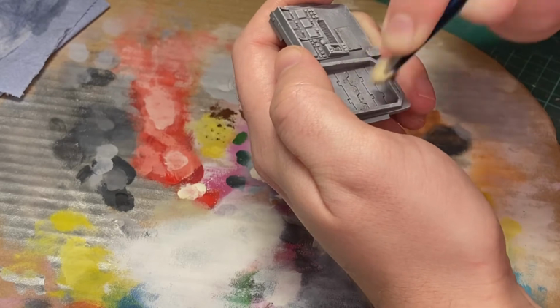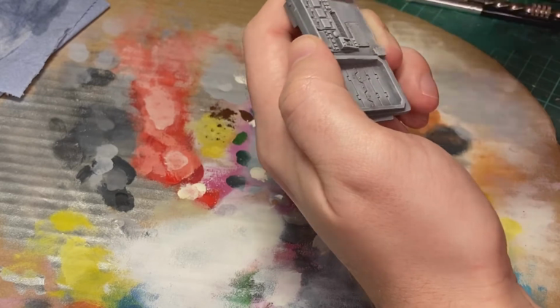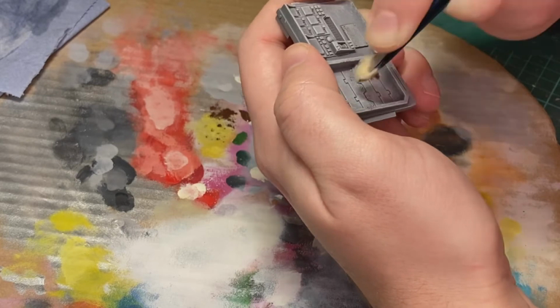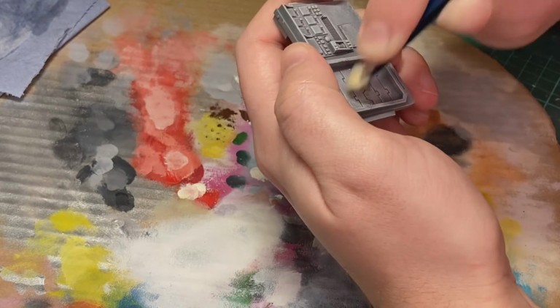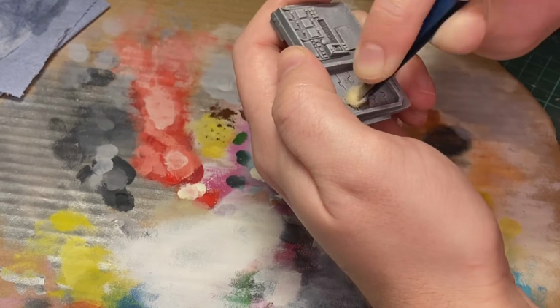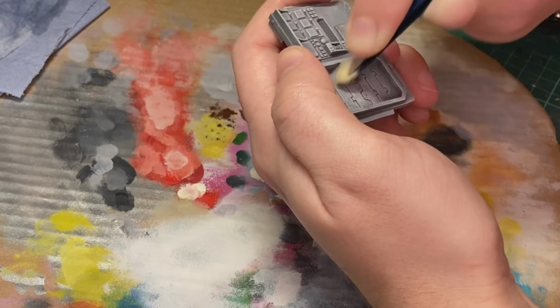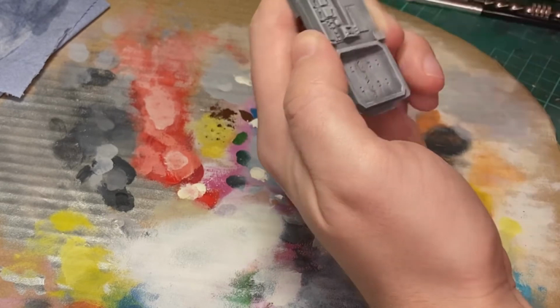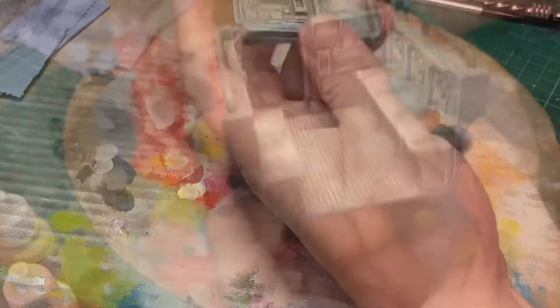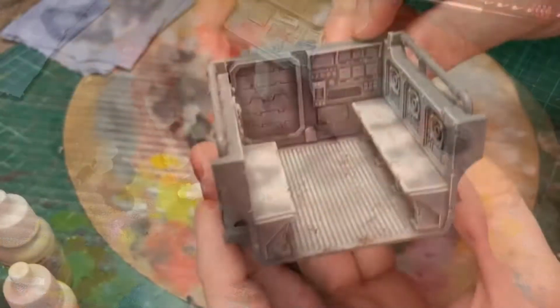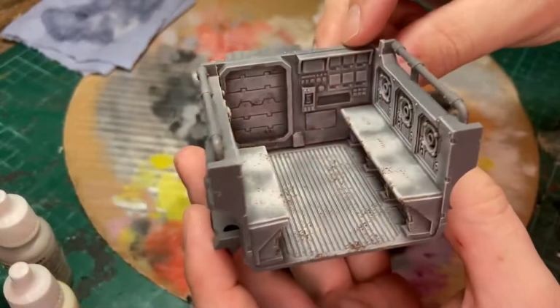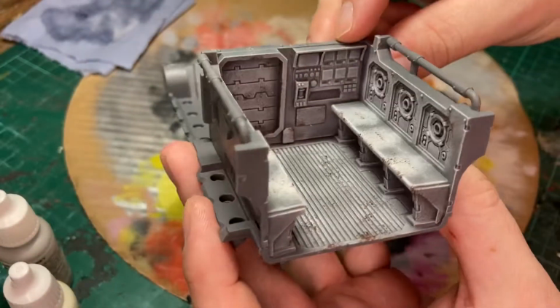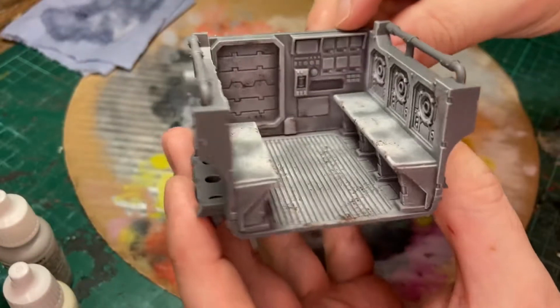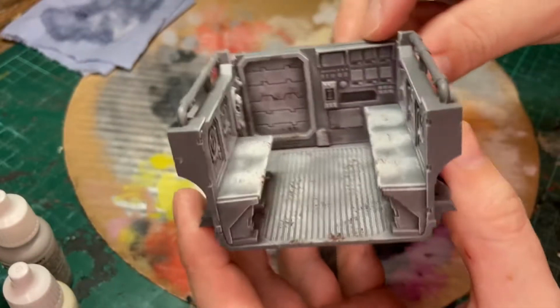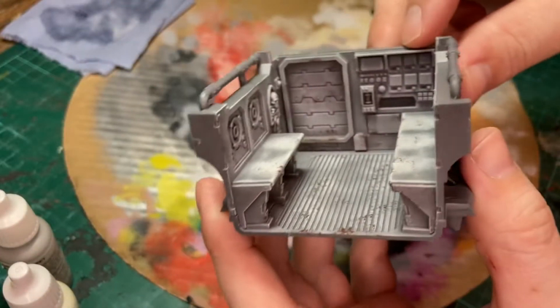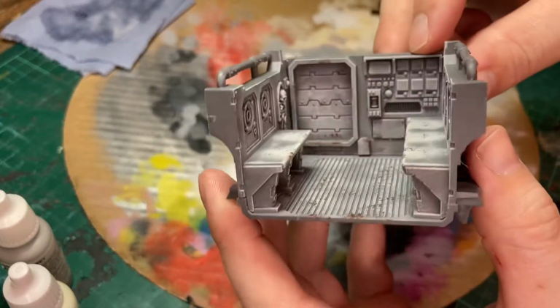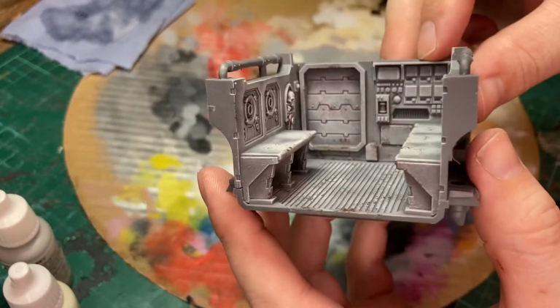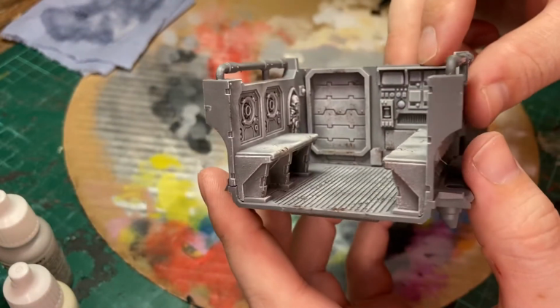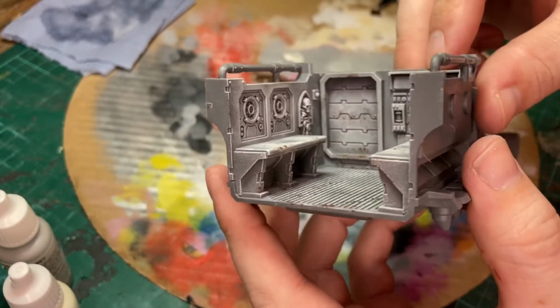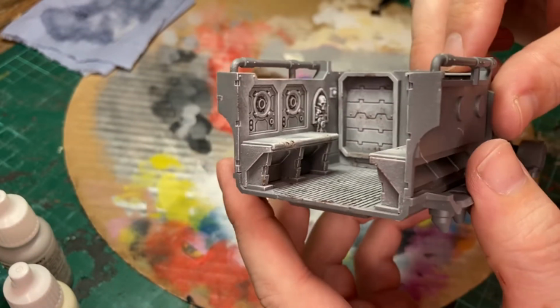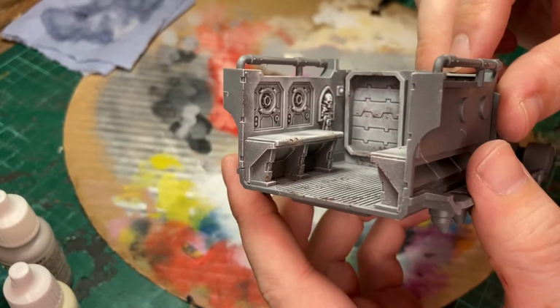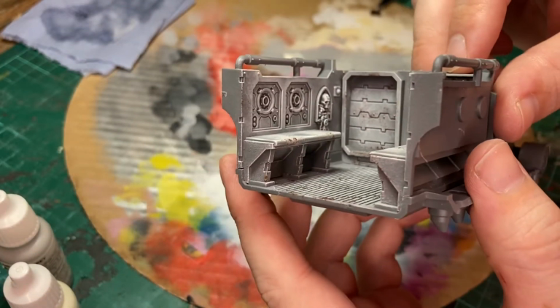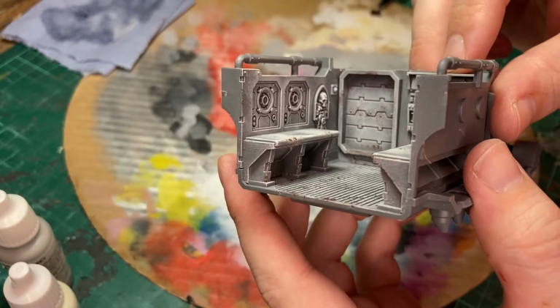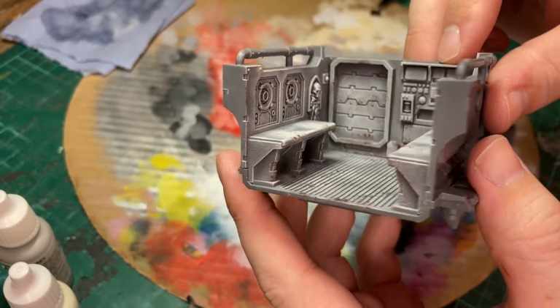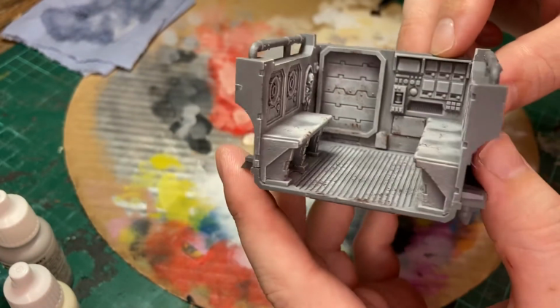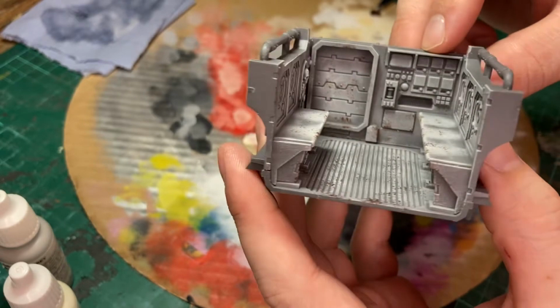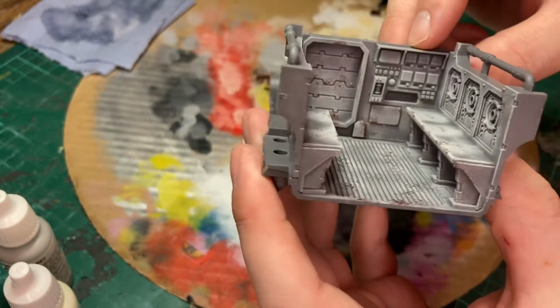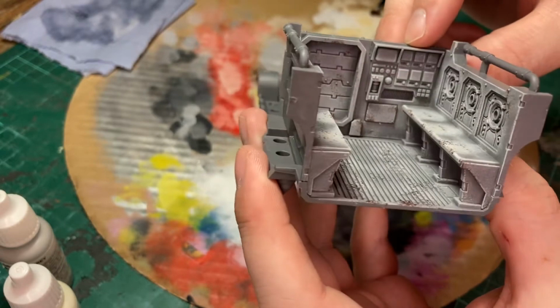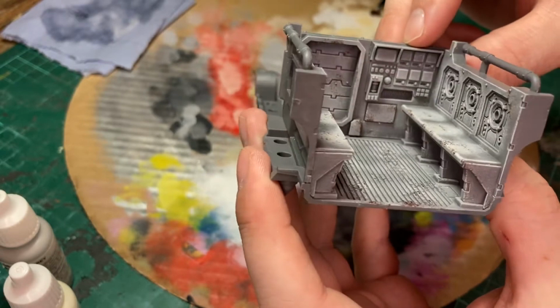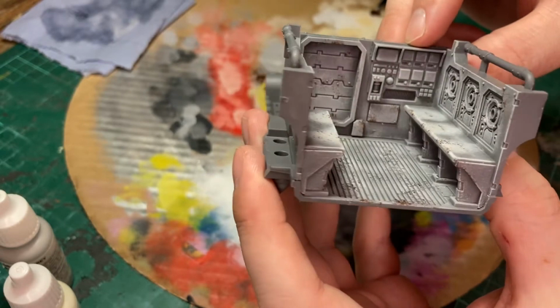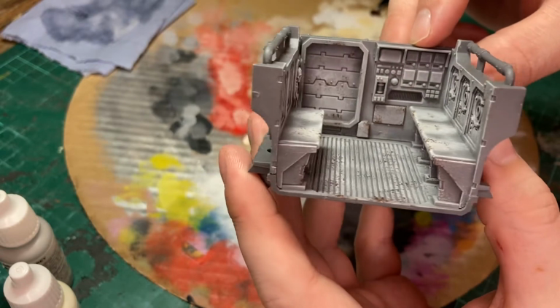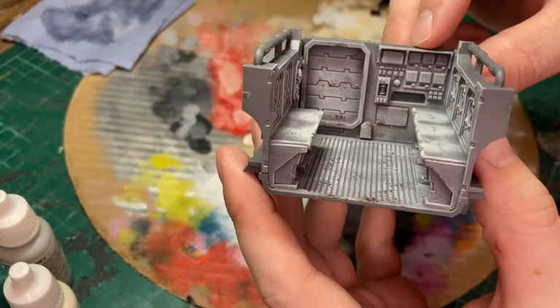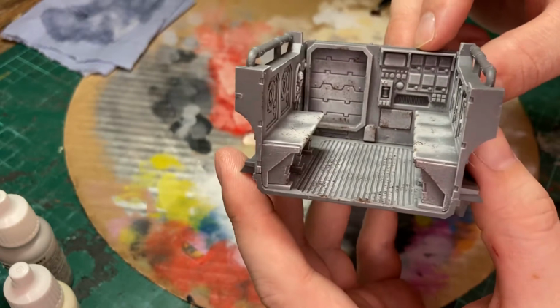Remember to rotate the sponge as you apply the paint, otherwise you'll end up with the same pattern repeating across the model, losing the natural effect.